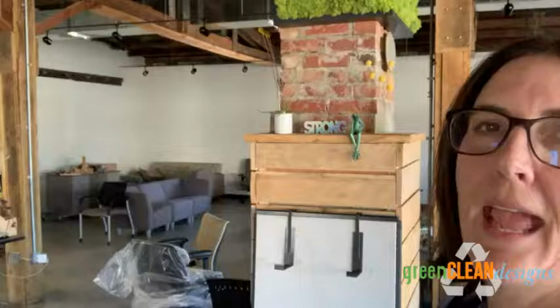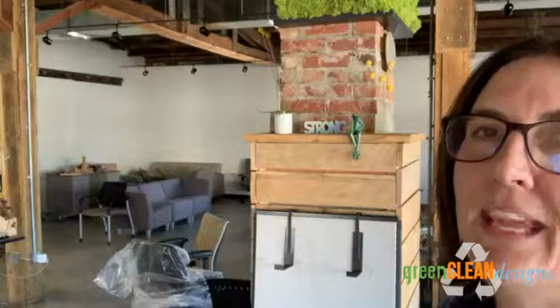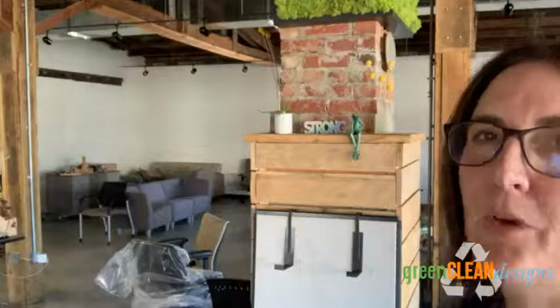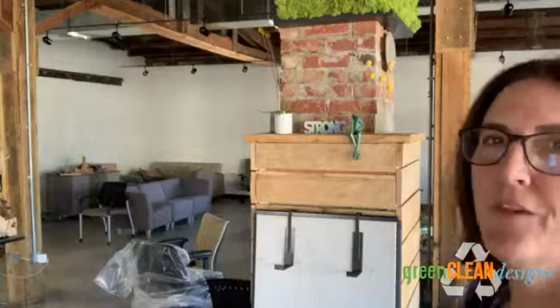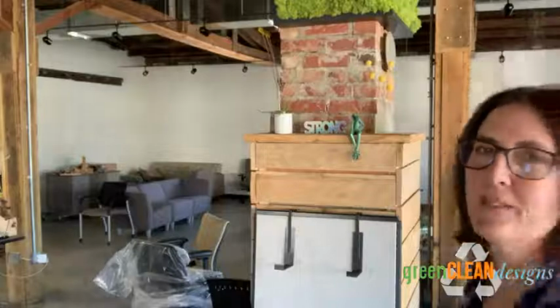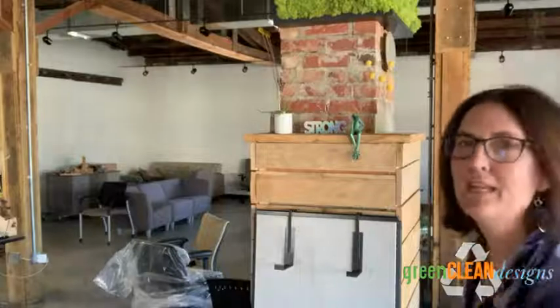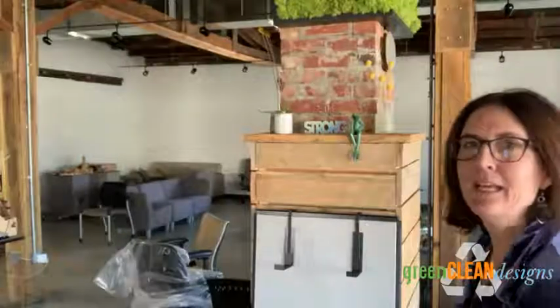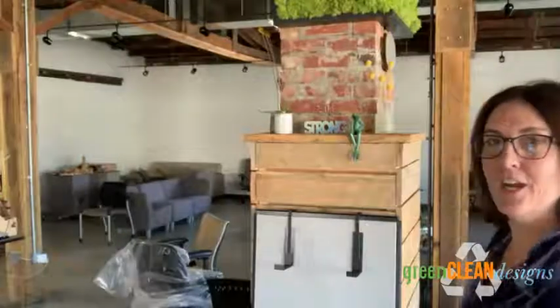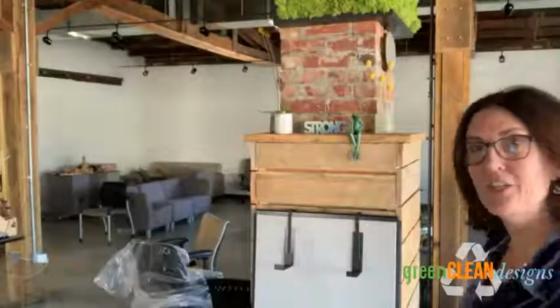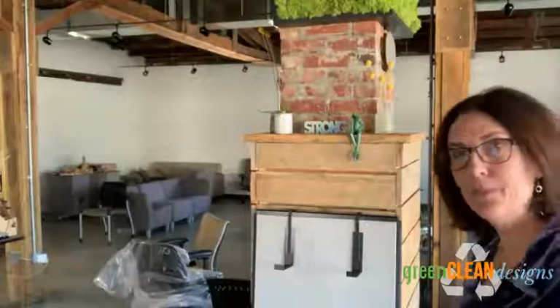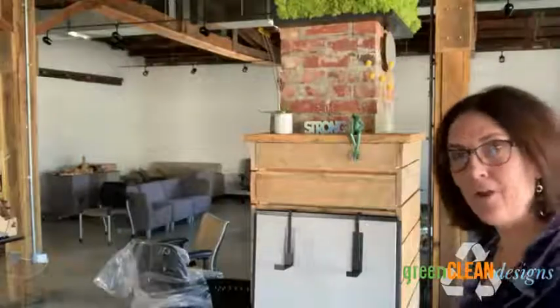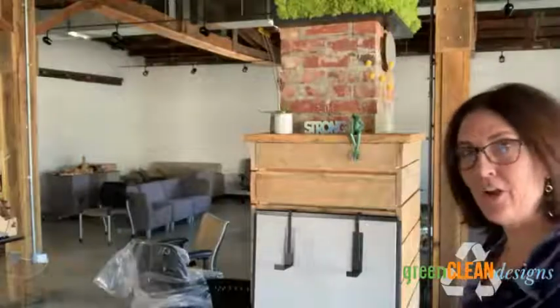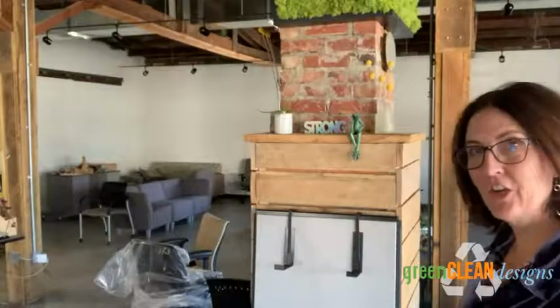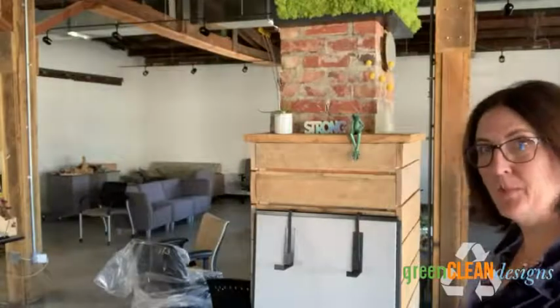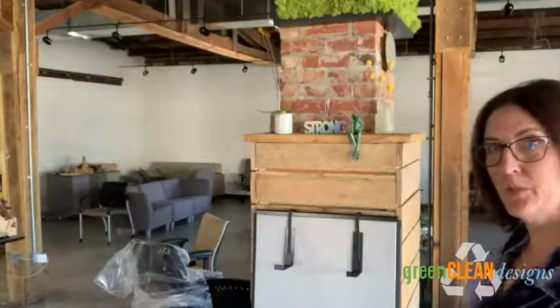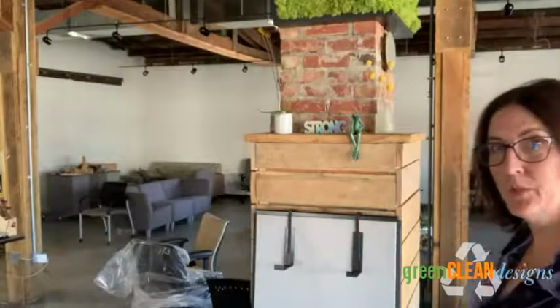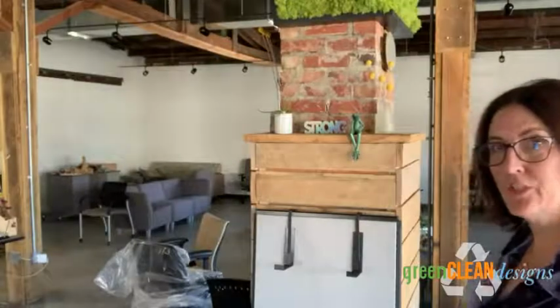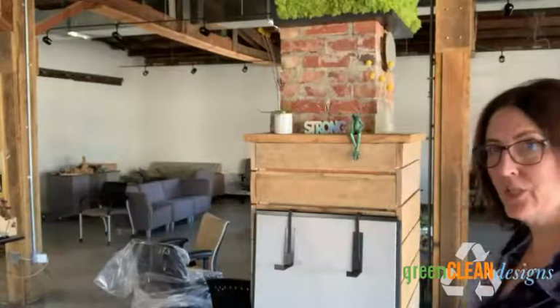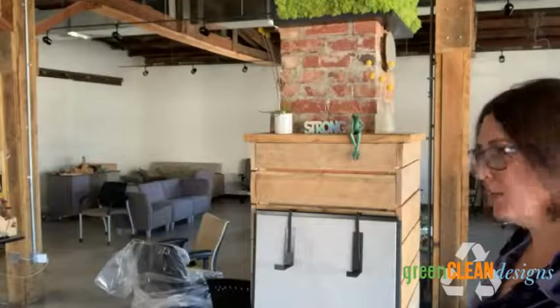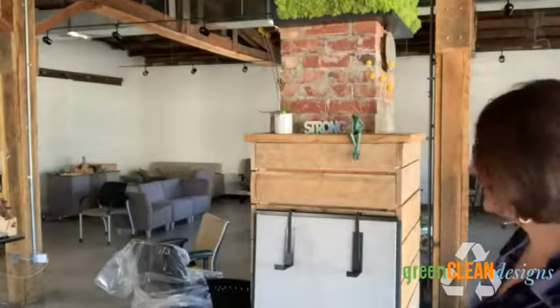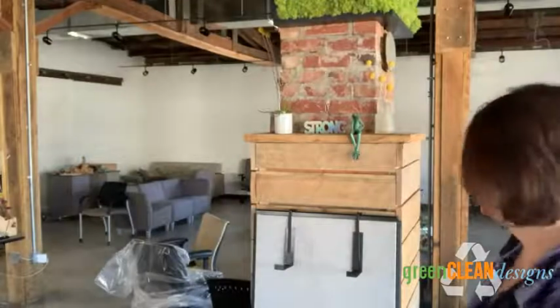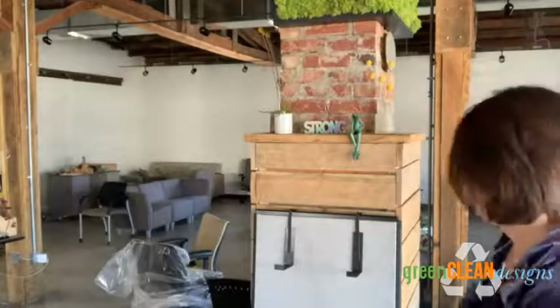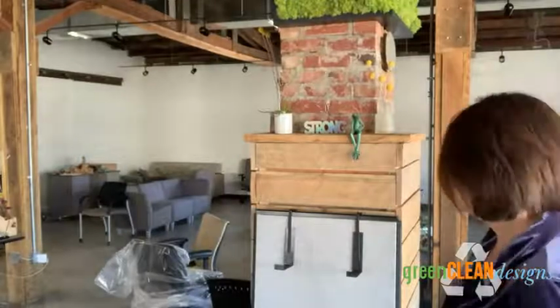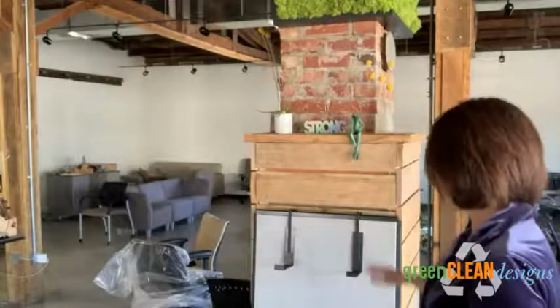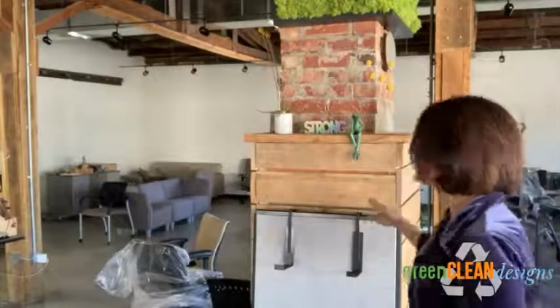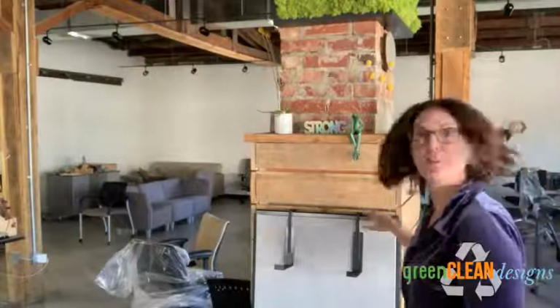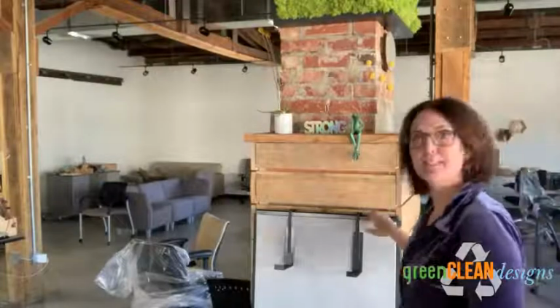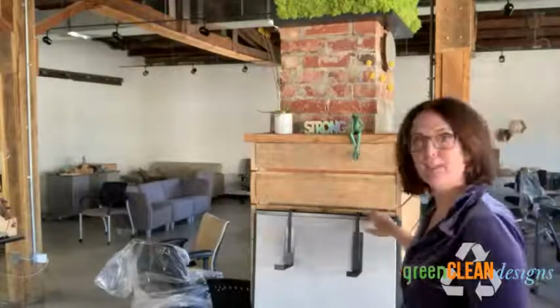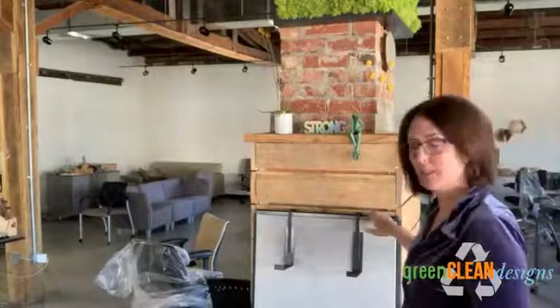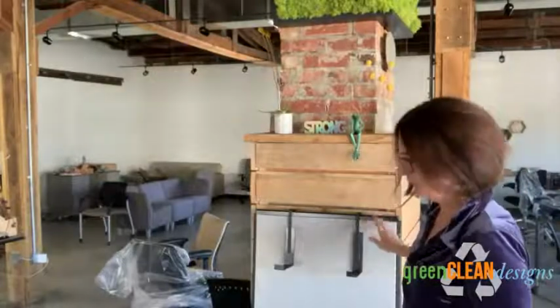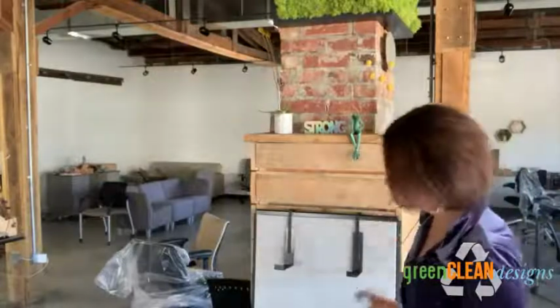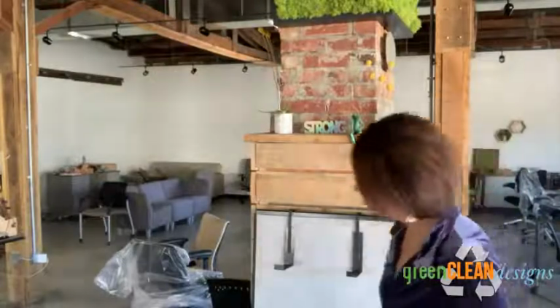Hey, good morning folks. I'm going to talk to you about our cubicle shelf. This is our best seller. Love it.